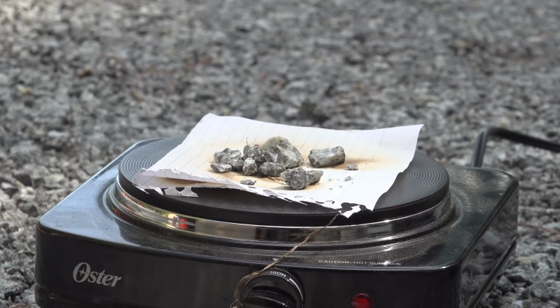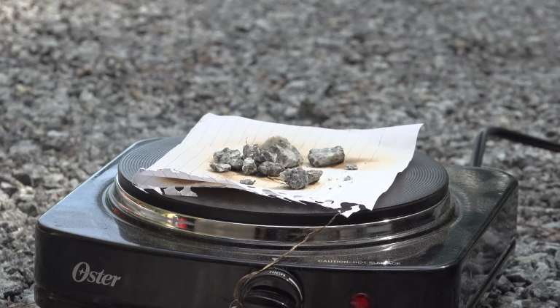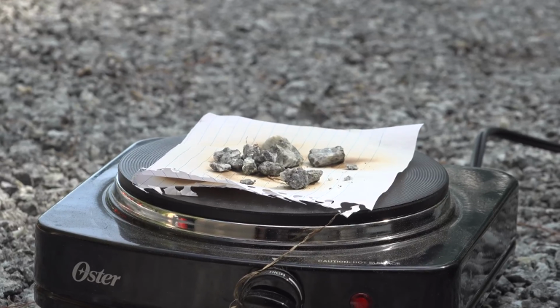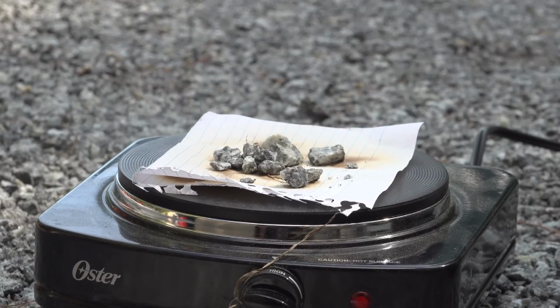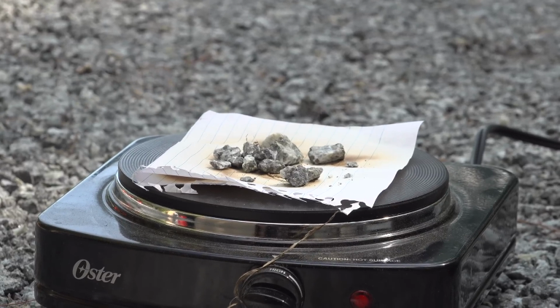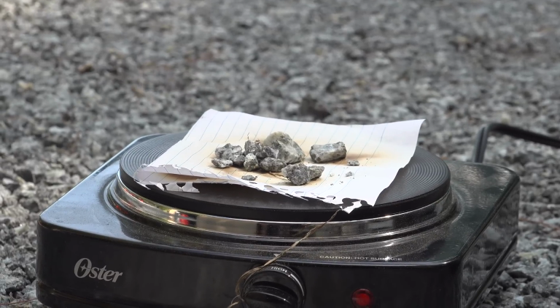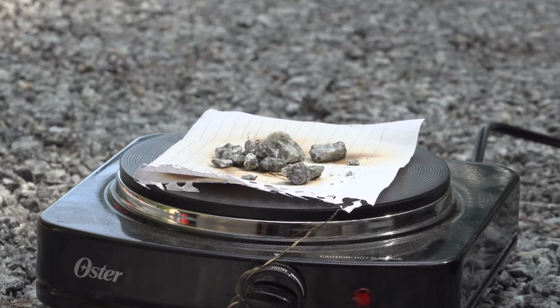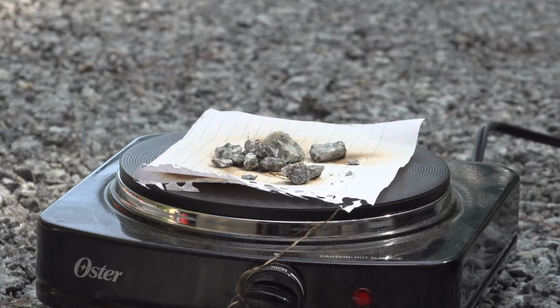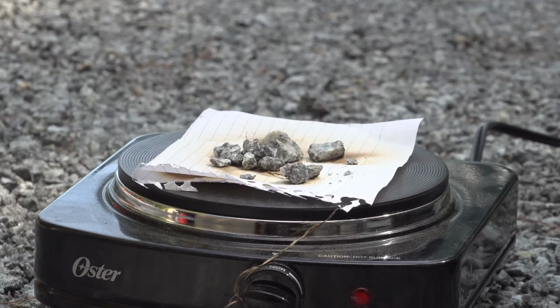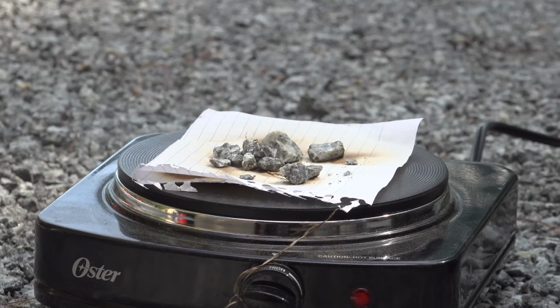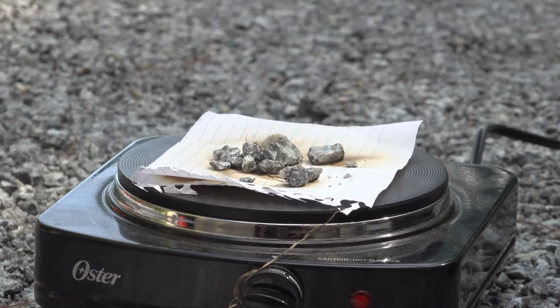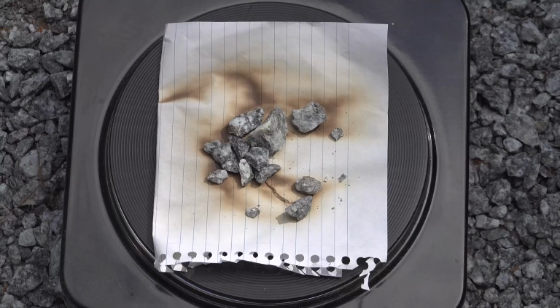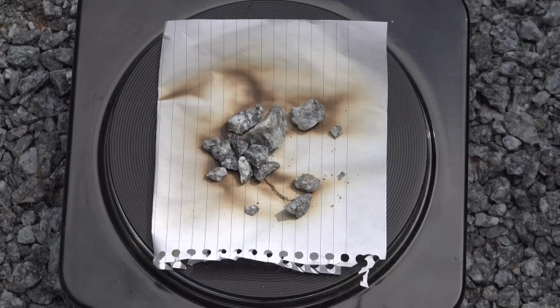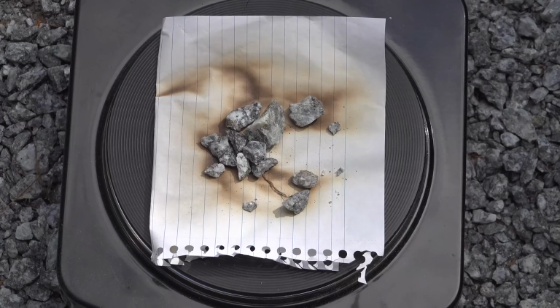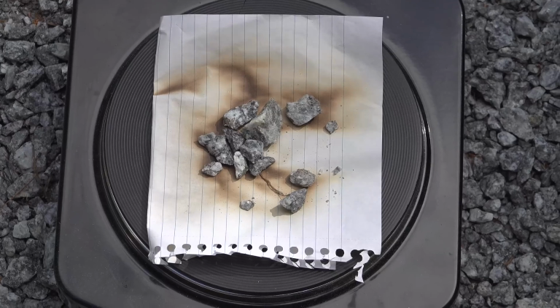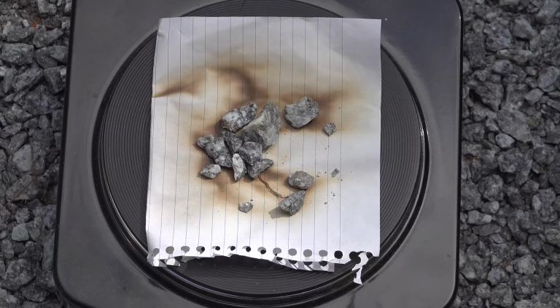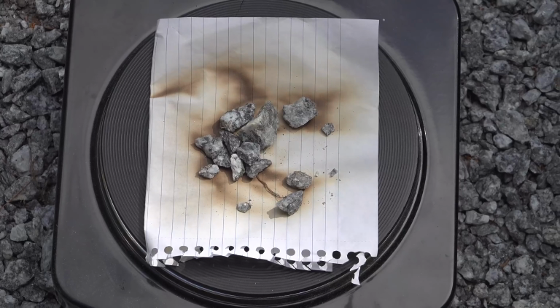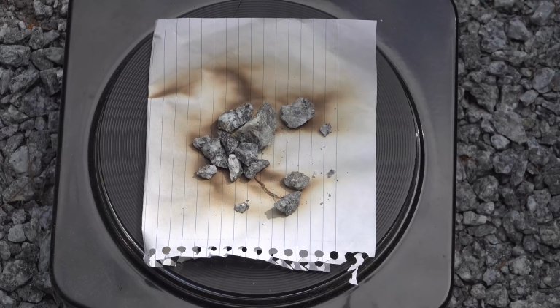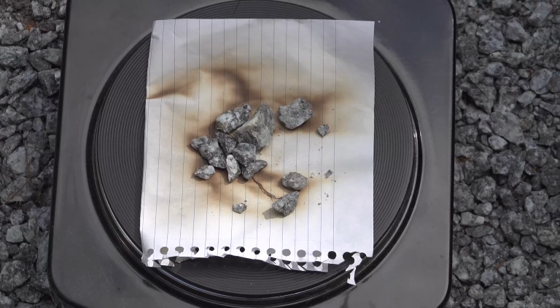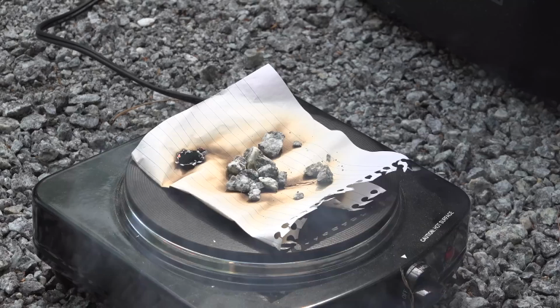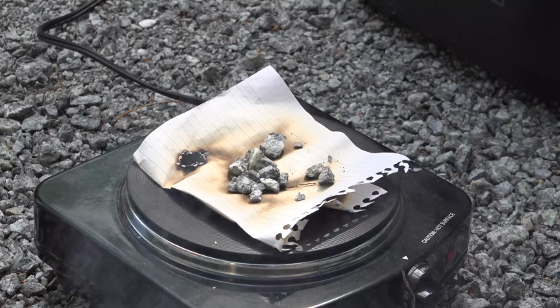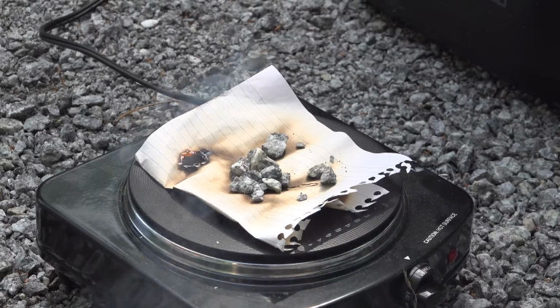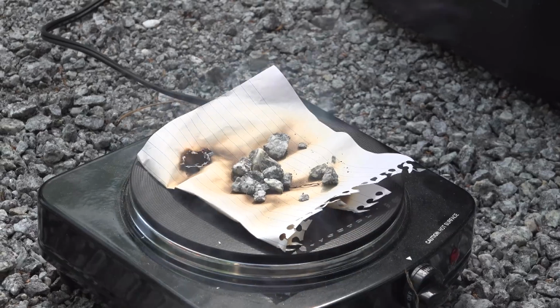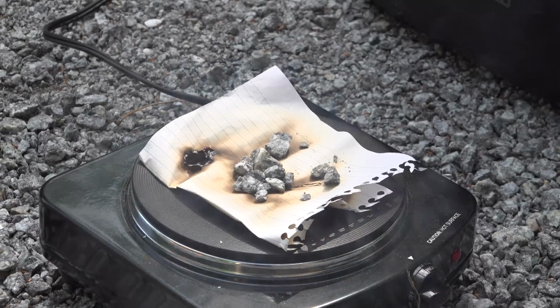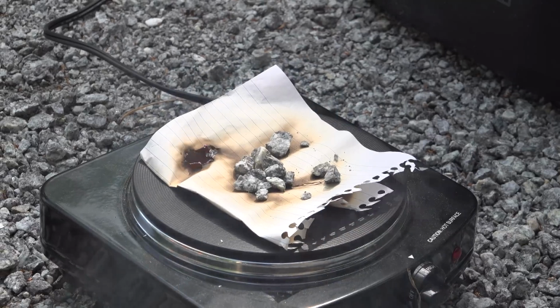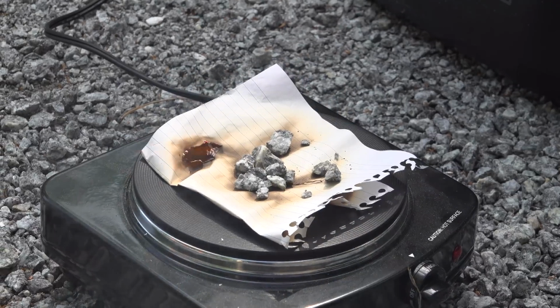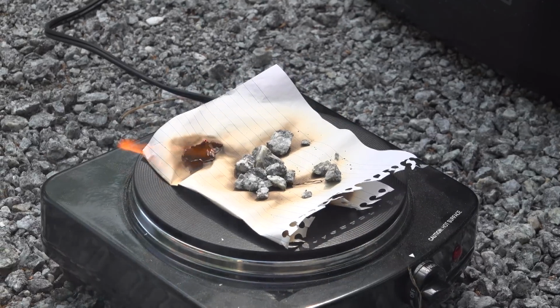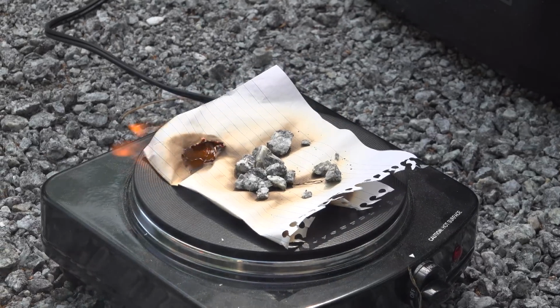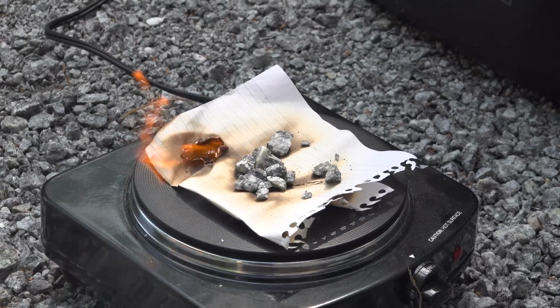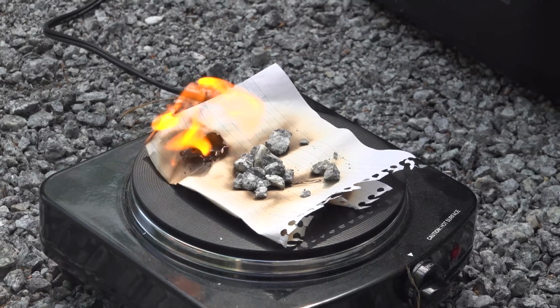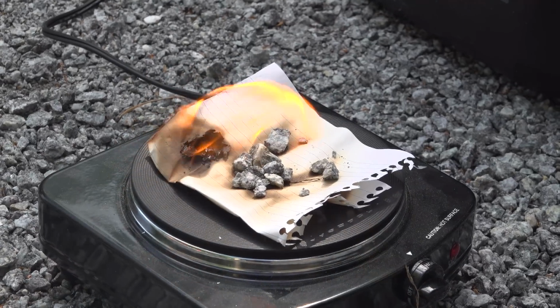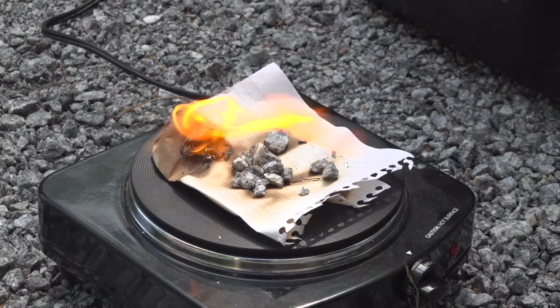Within a couple of minutes, that paper started to get toasty, and eventually it caught fire, so I would say that this one definitely passed the test.